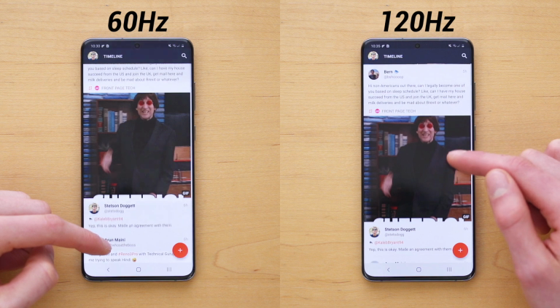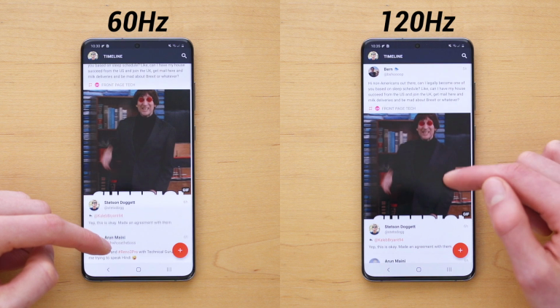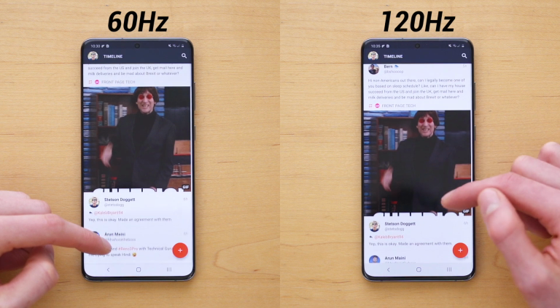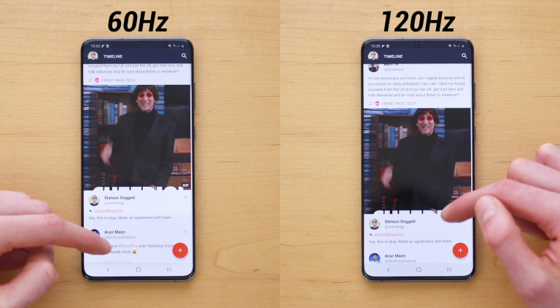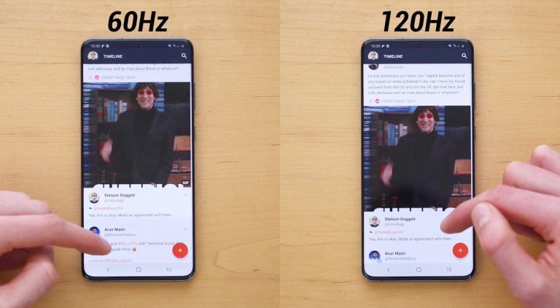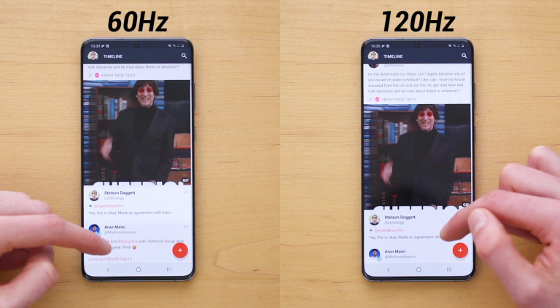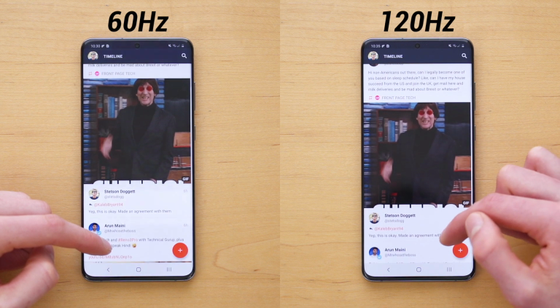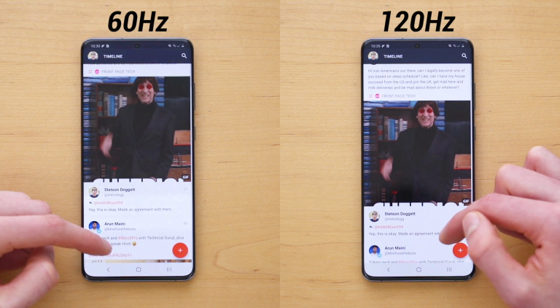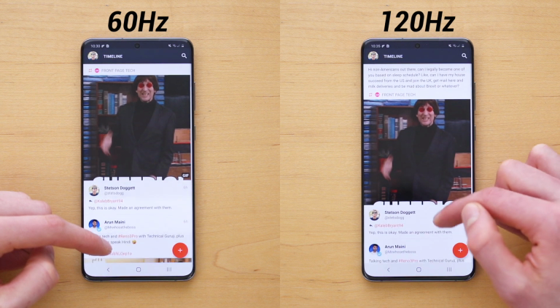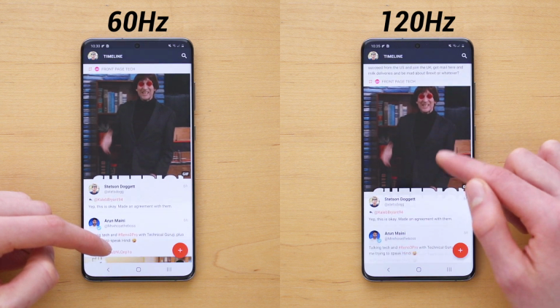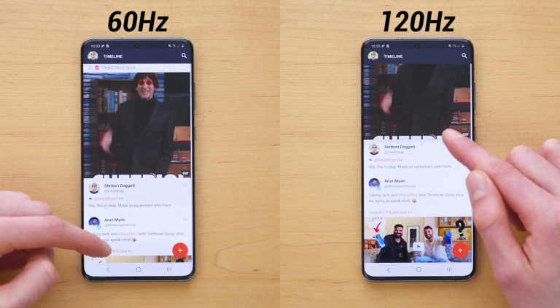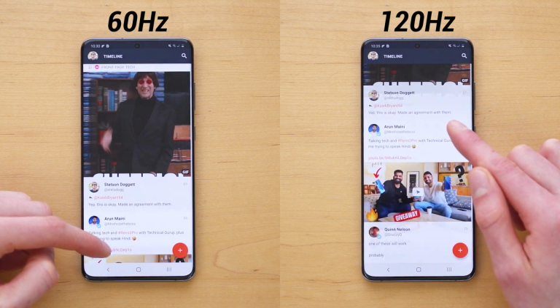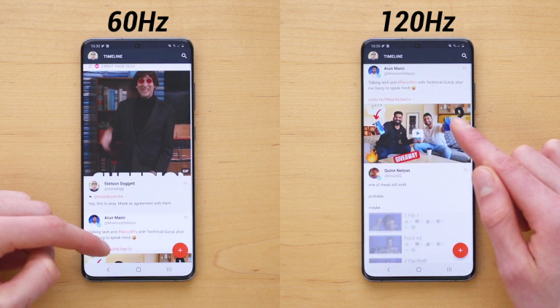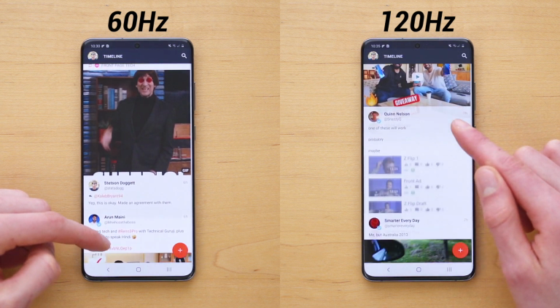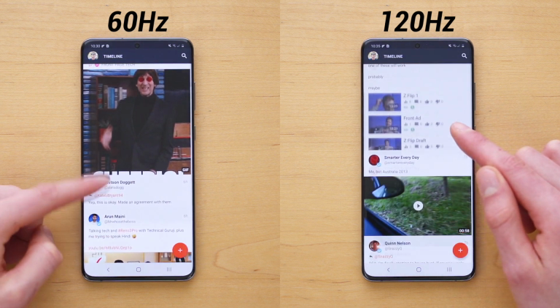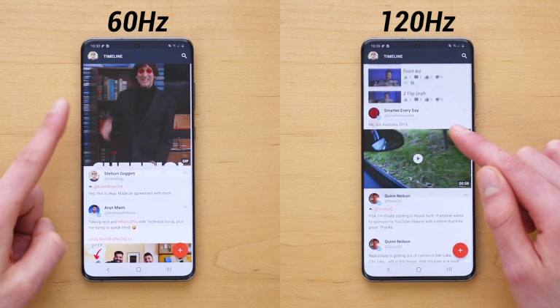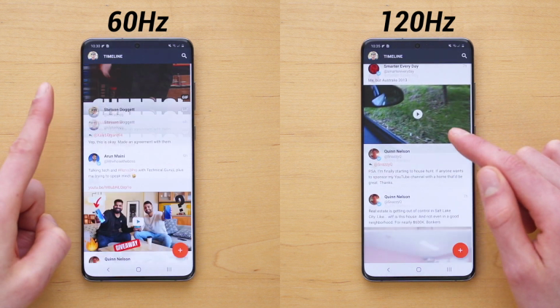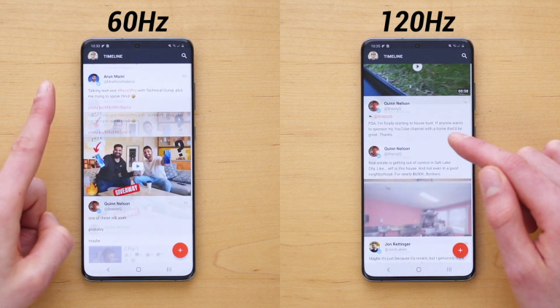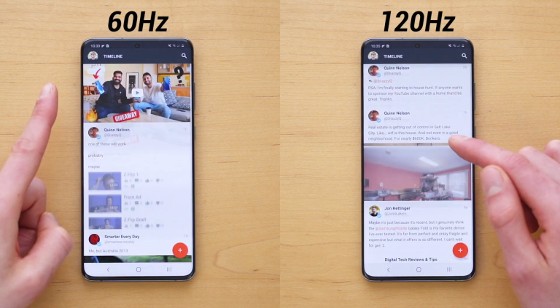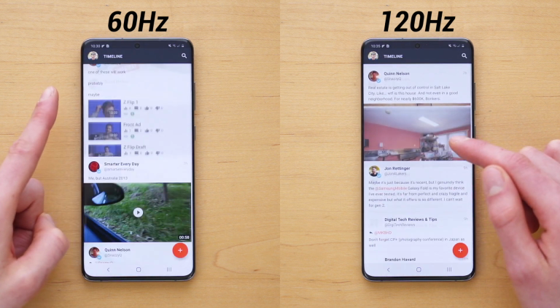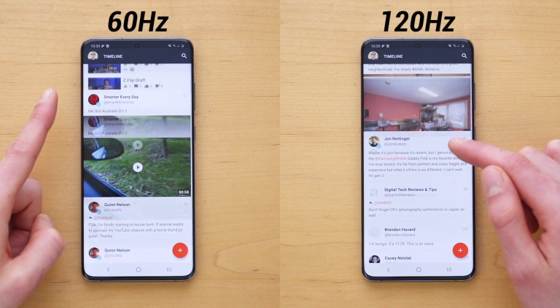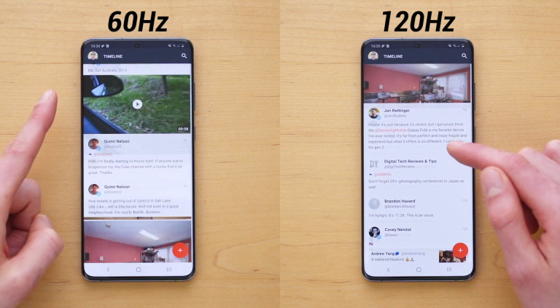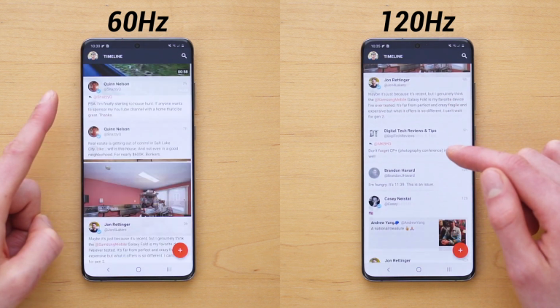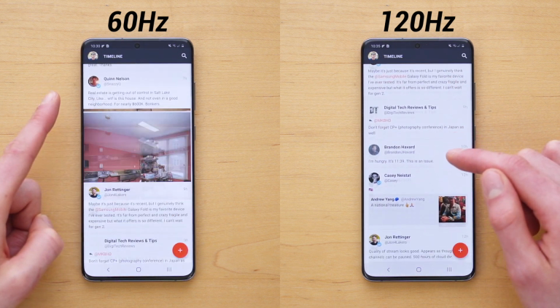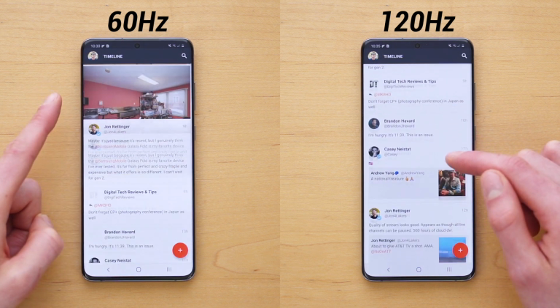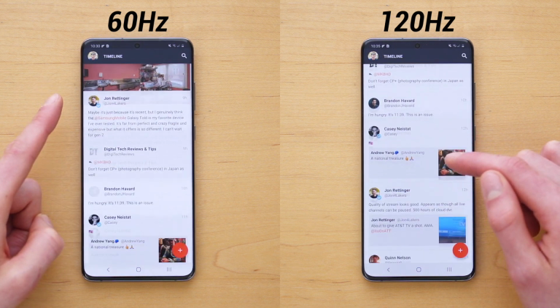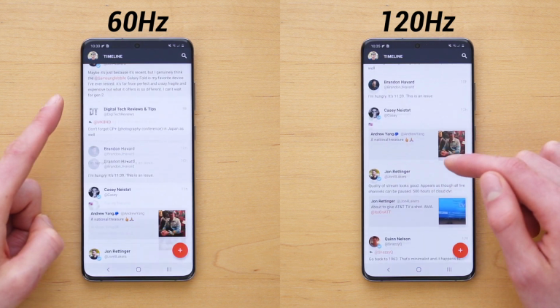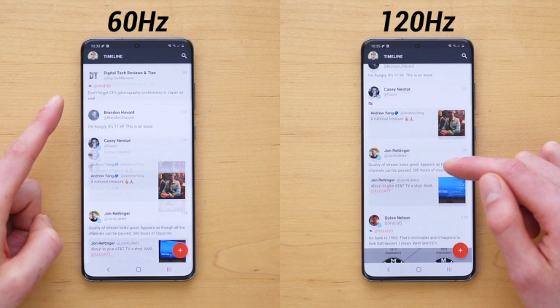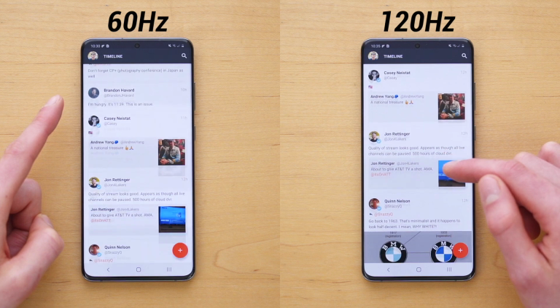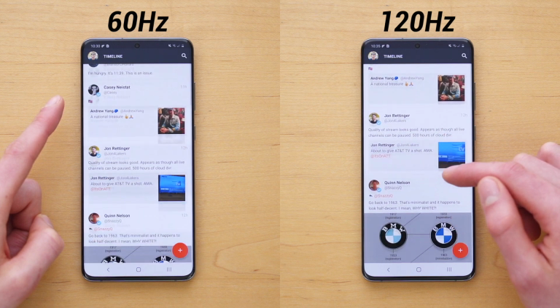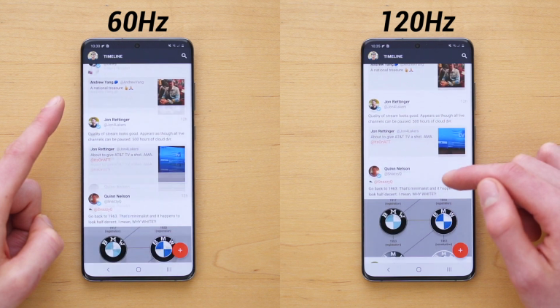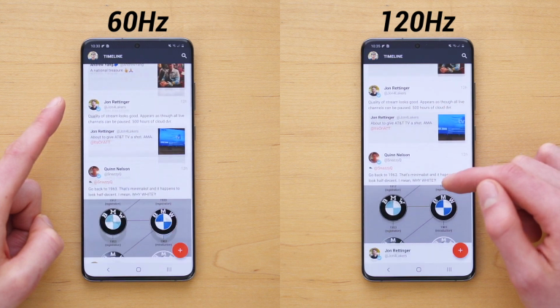Everything feels faster and more responsive, and there's a more immediate response when you interact with your phone.